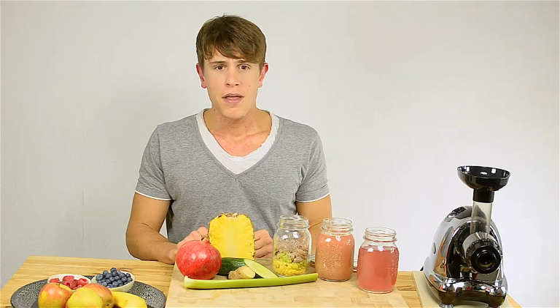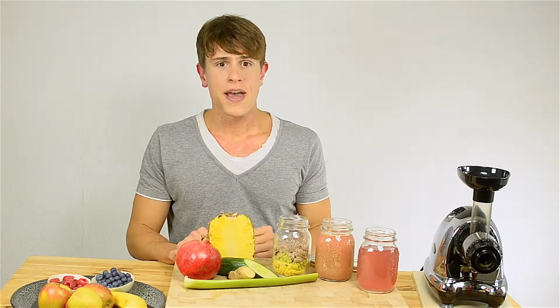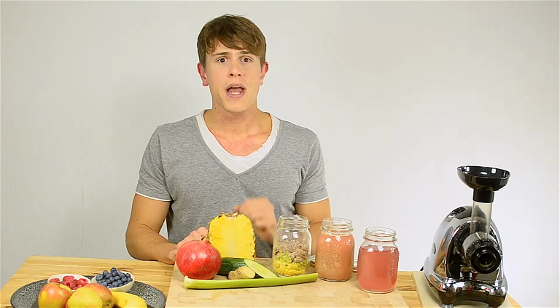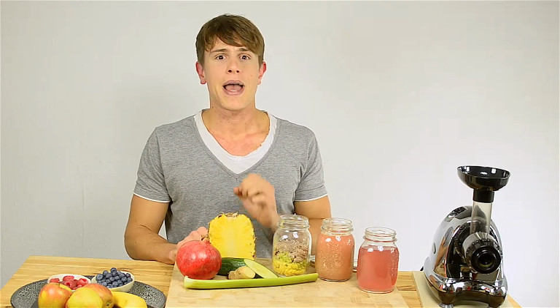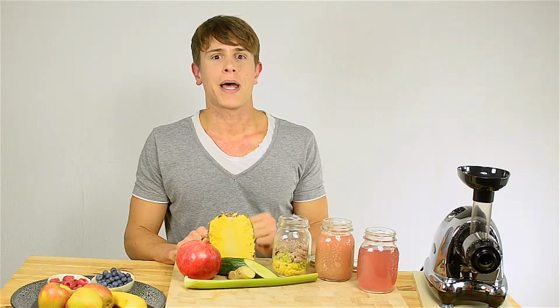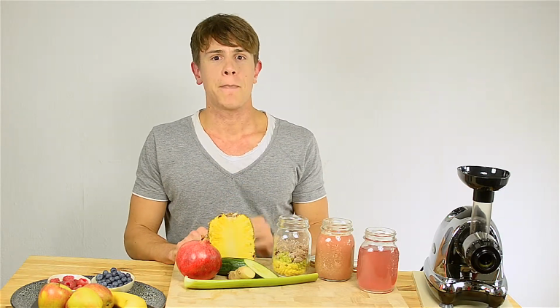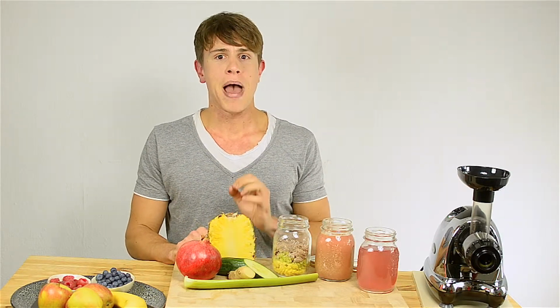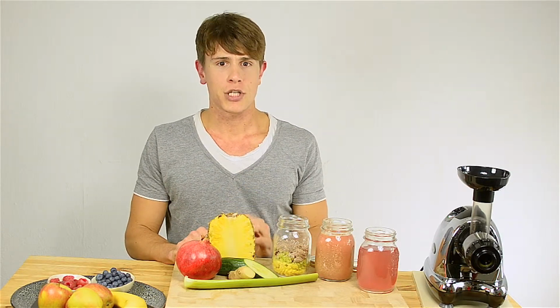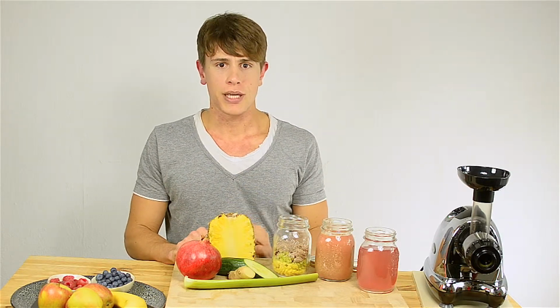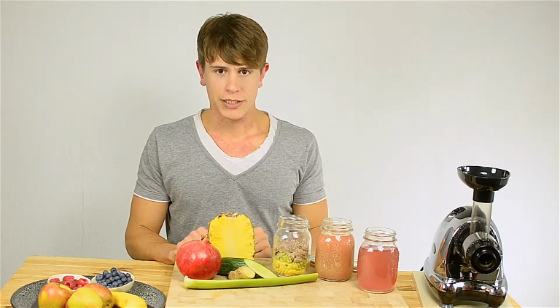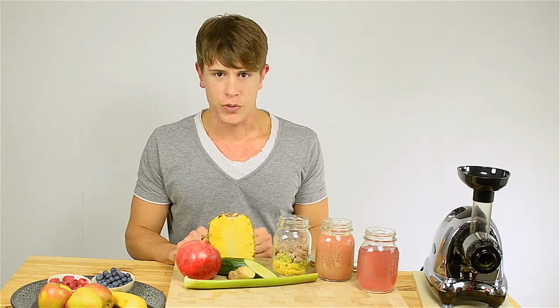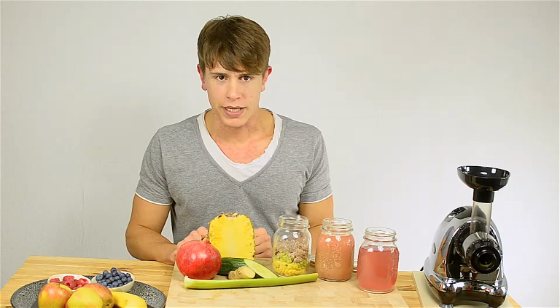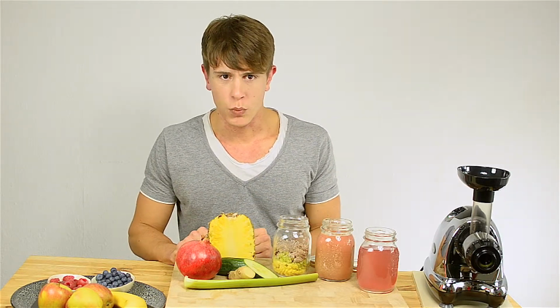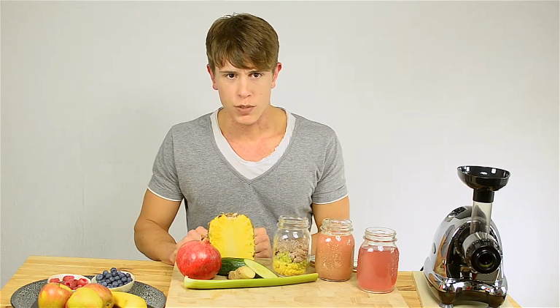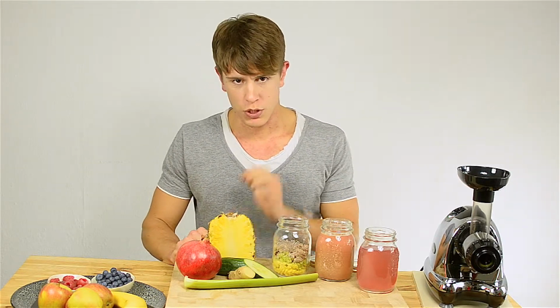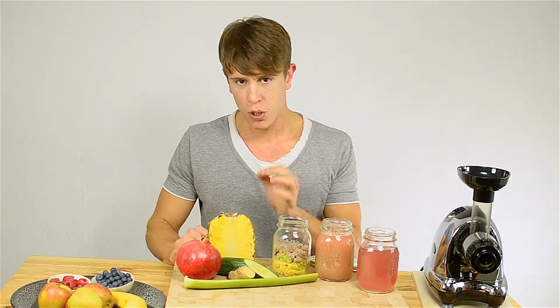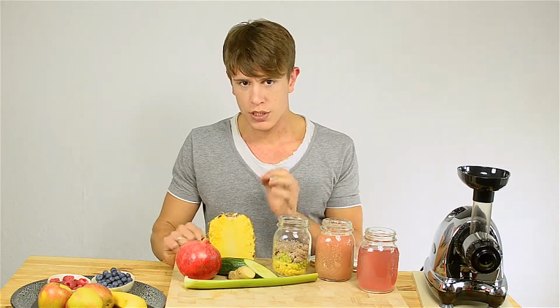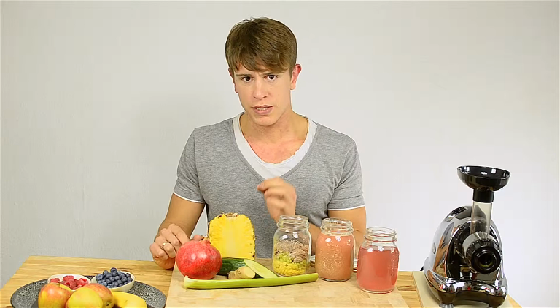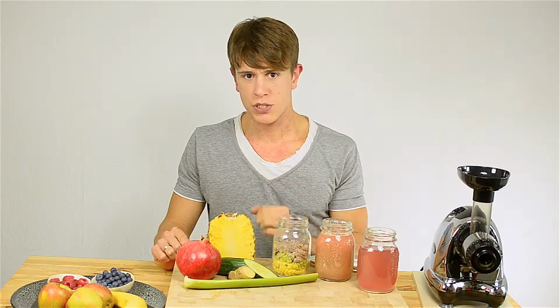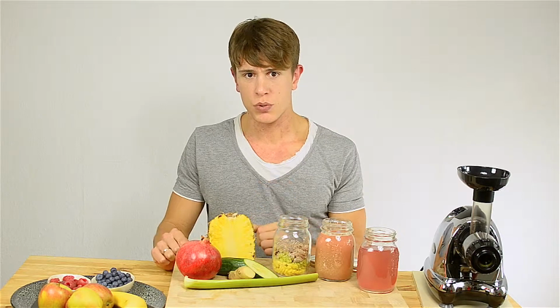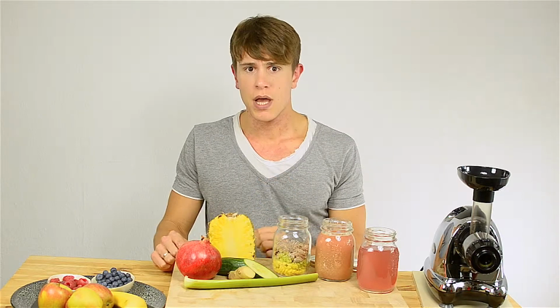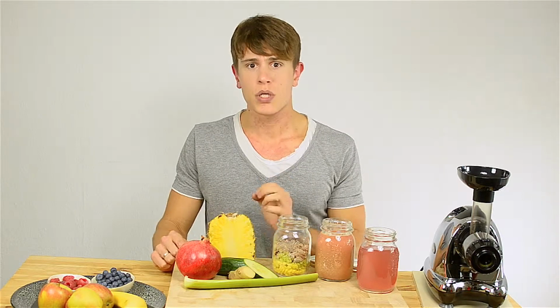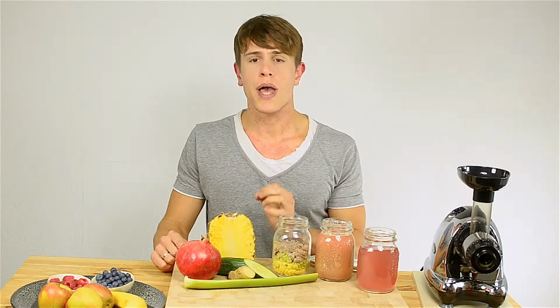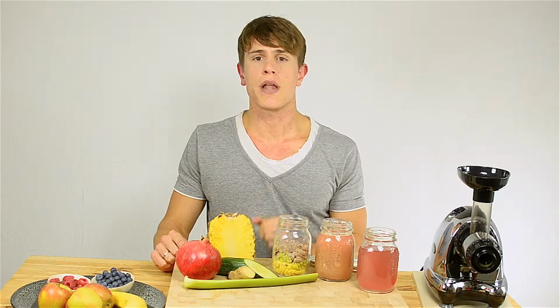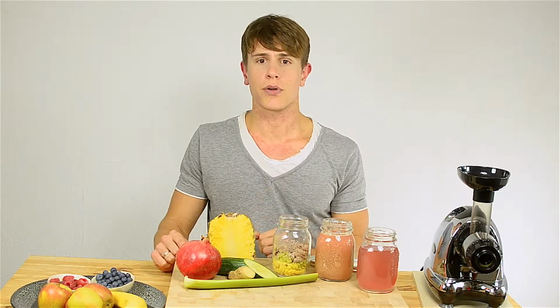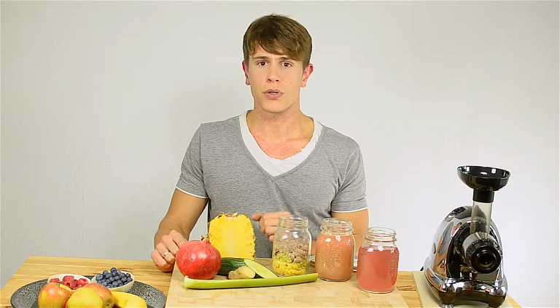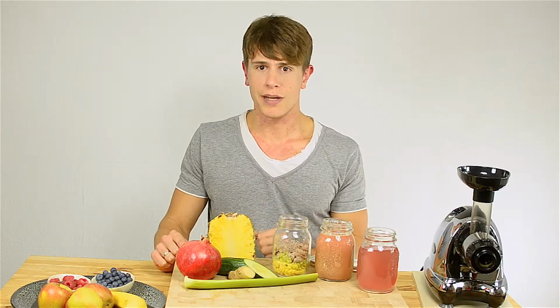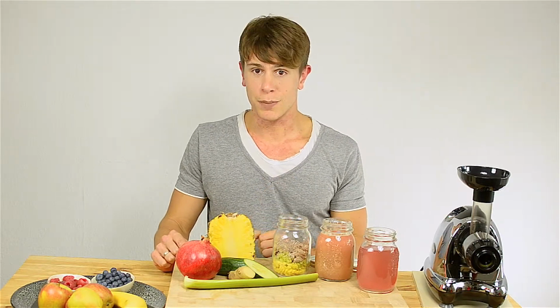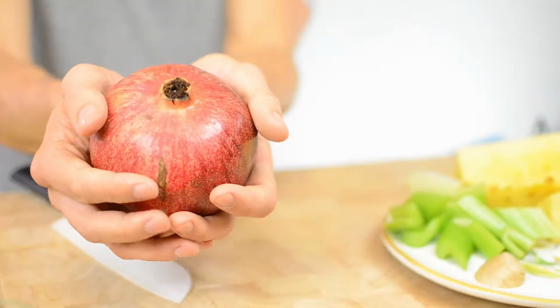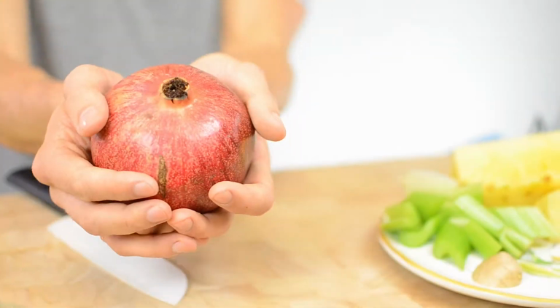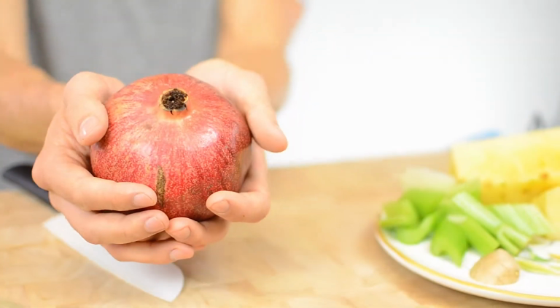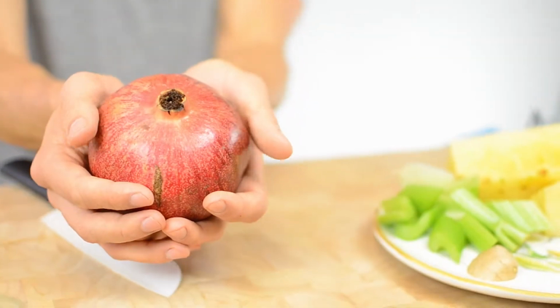Then I add my magic ingredient, which pushes this juice to another level — pomegranate.